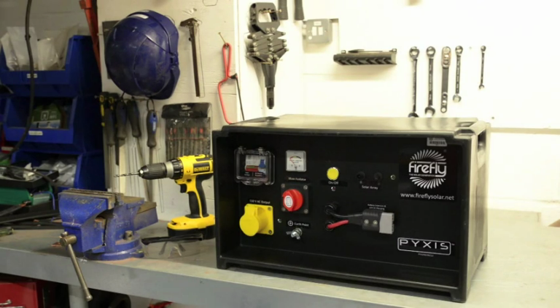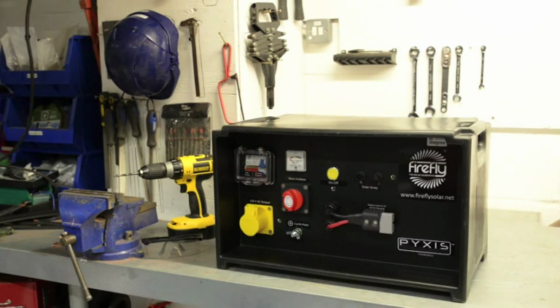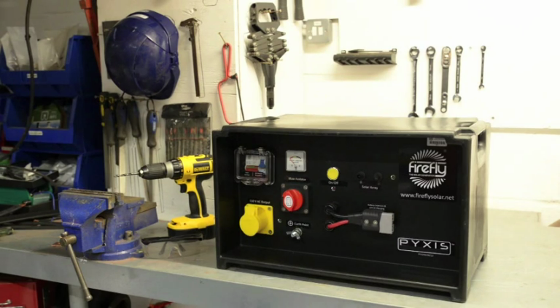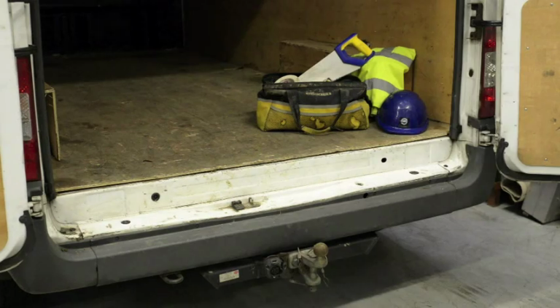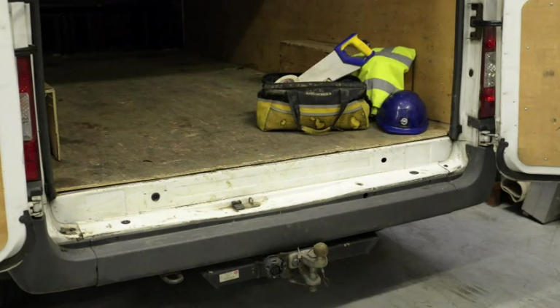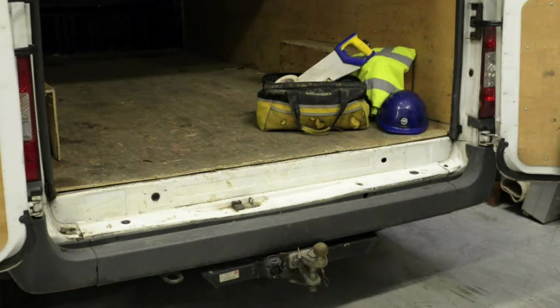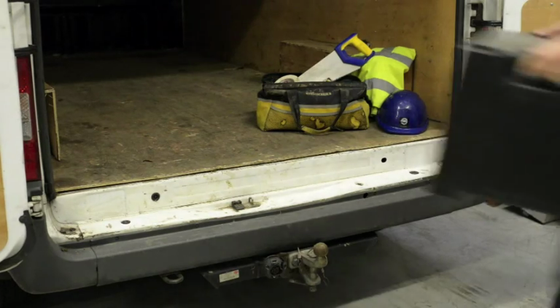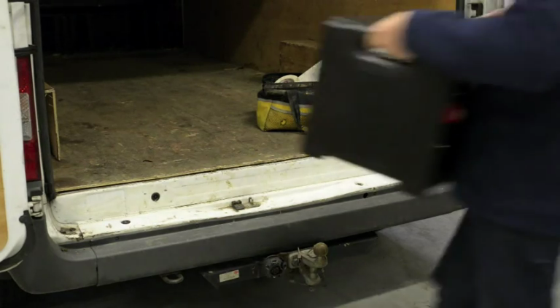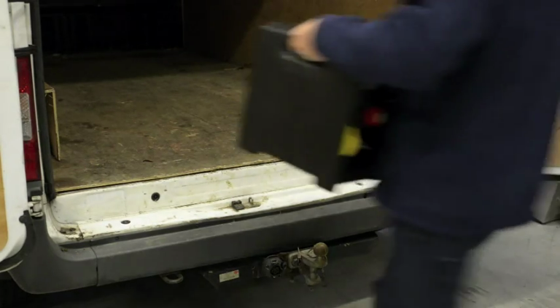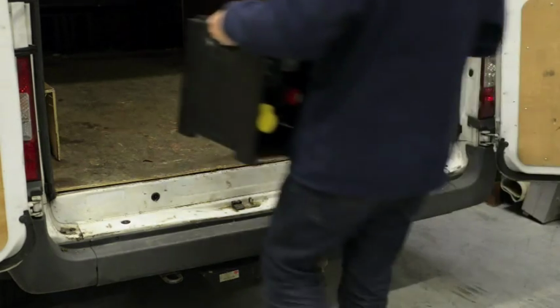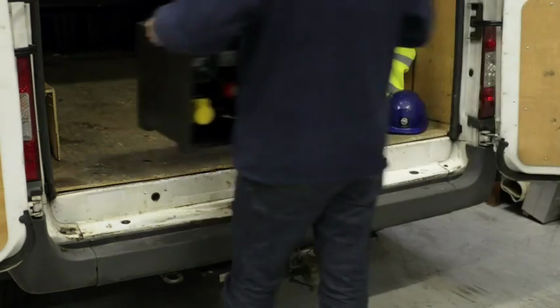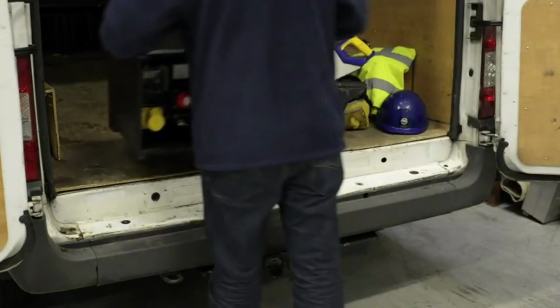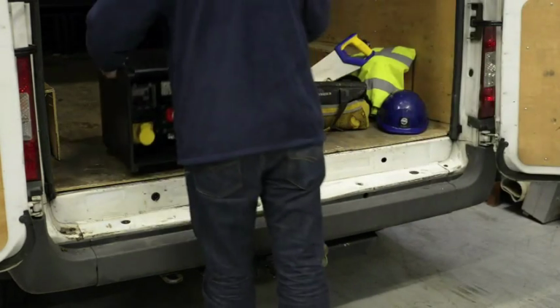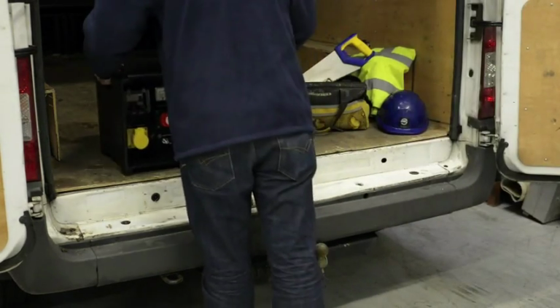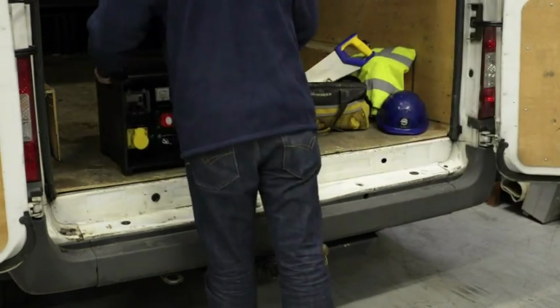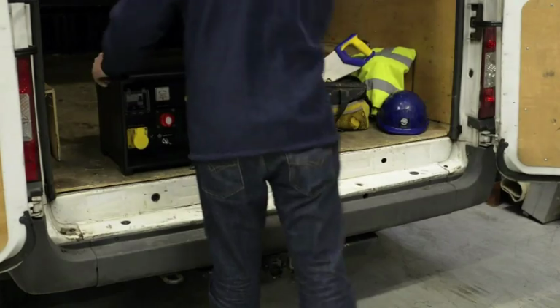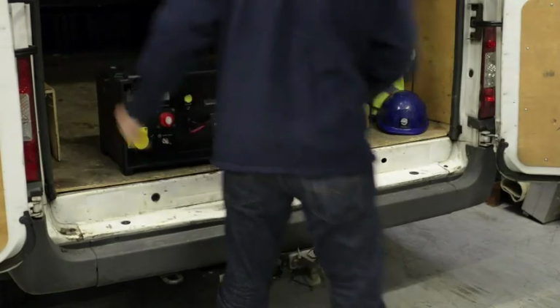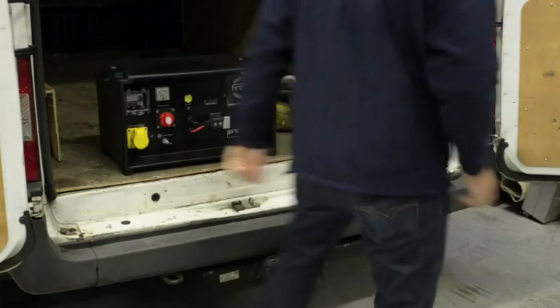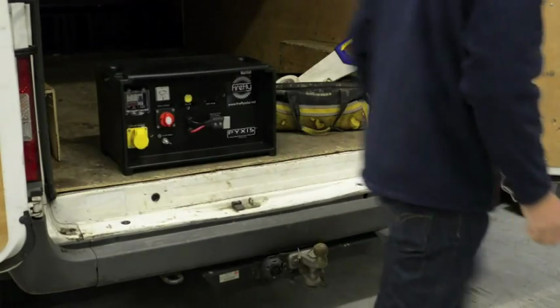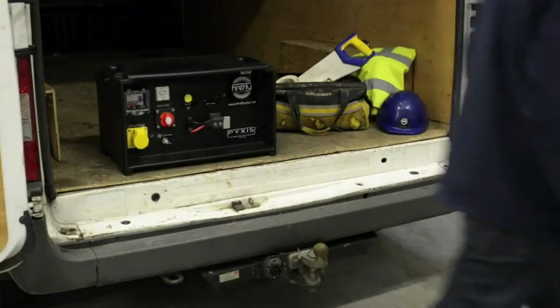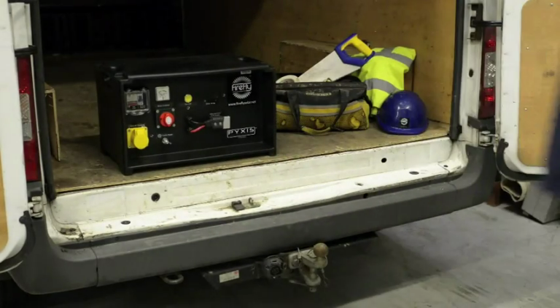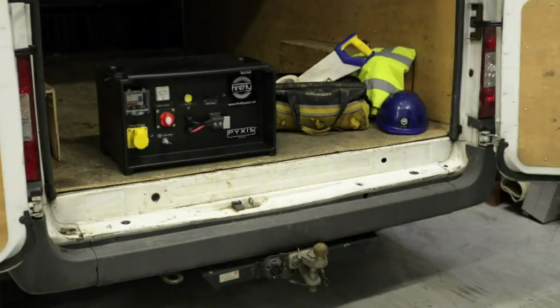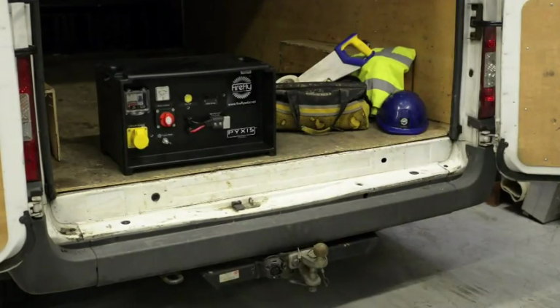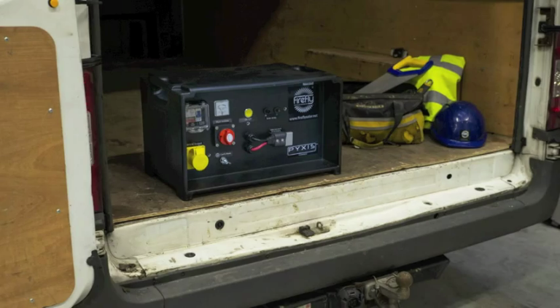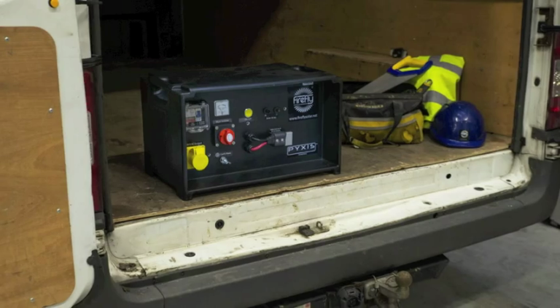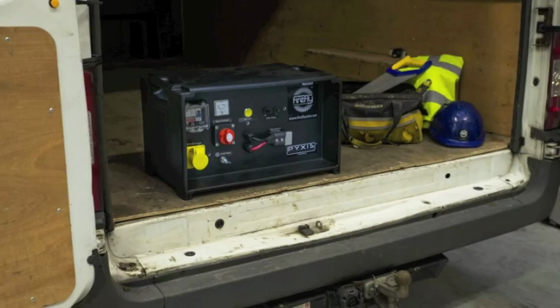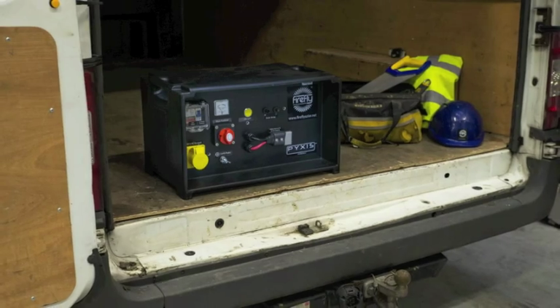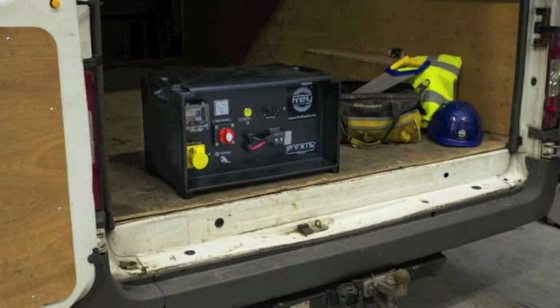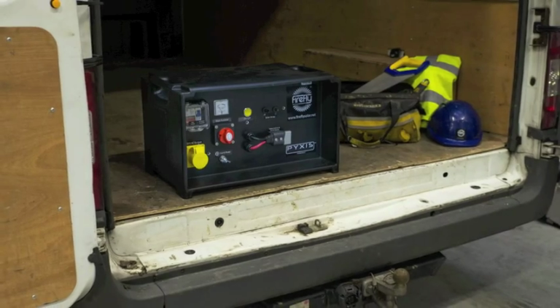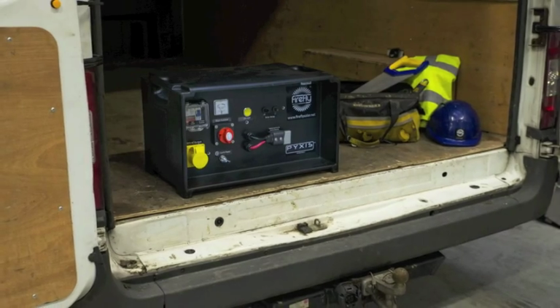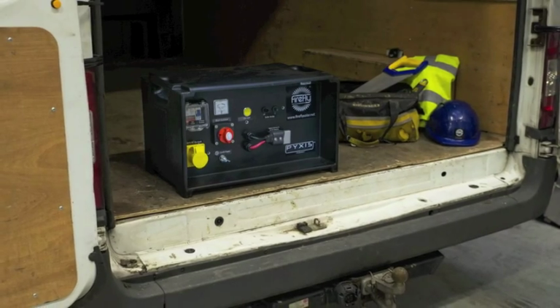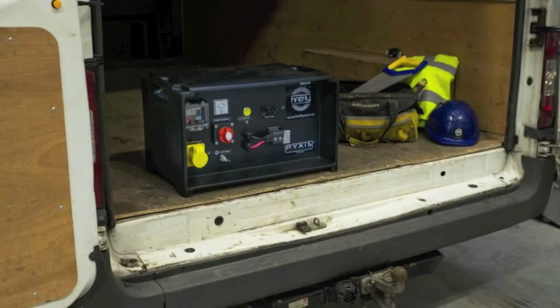British manufactured by Firefly, this robust and reliable power pack is tough enough for both commercial and leisure use.